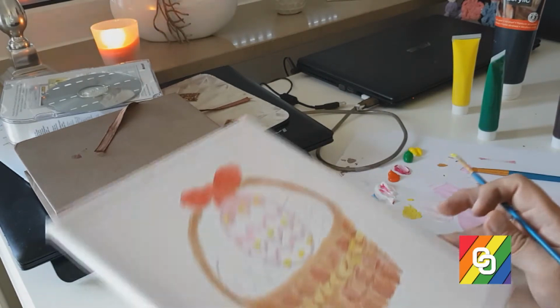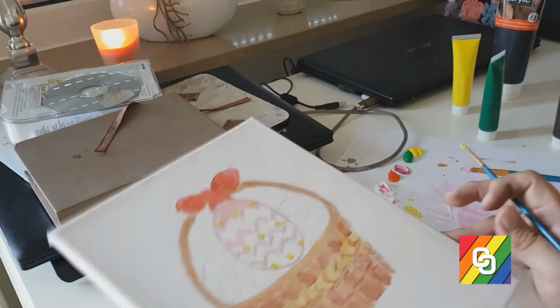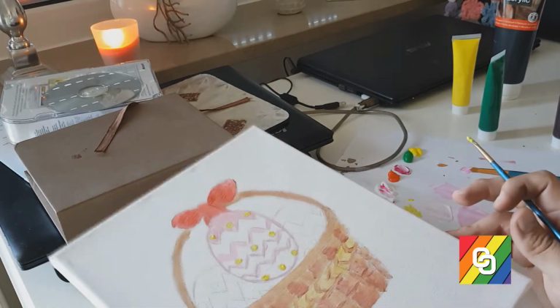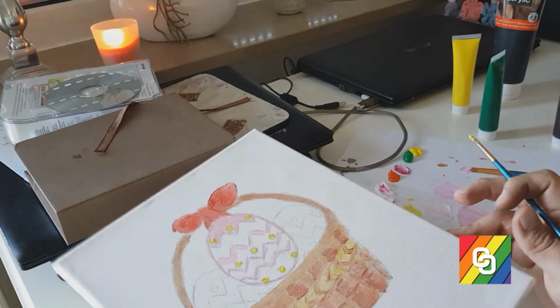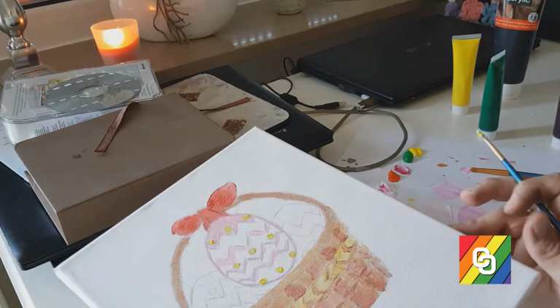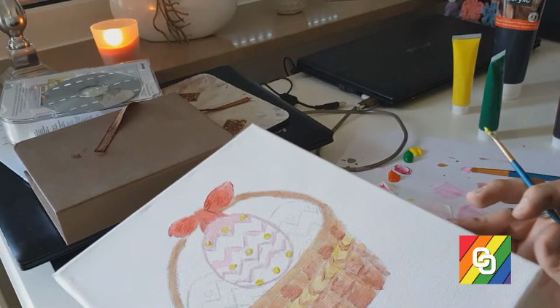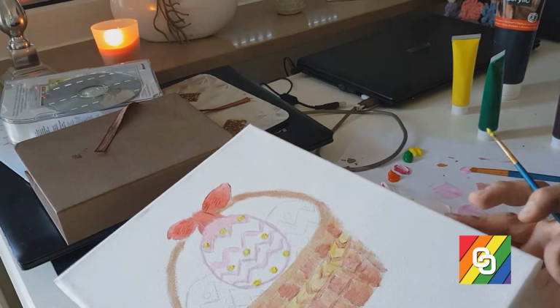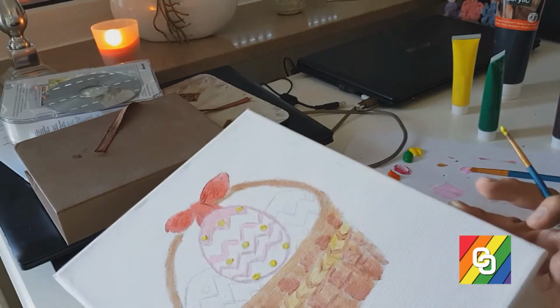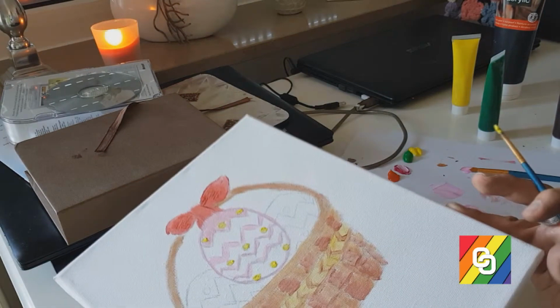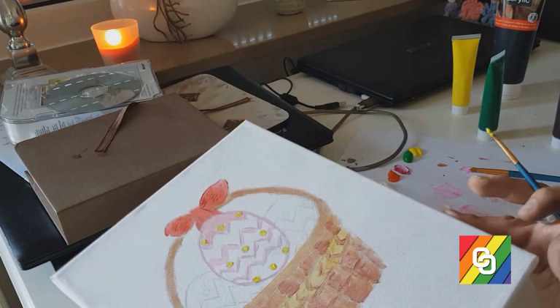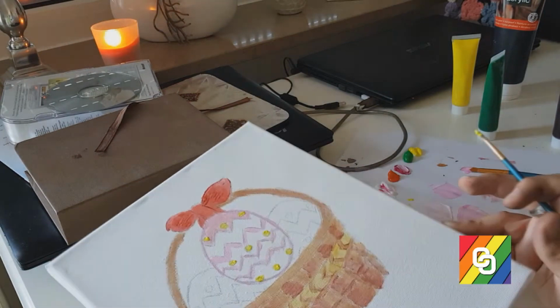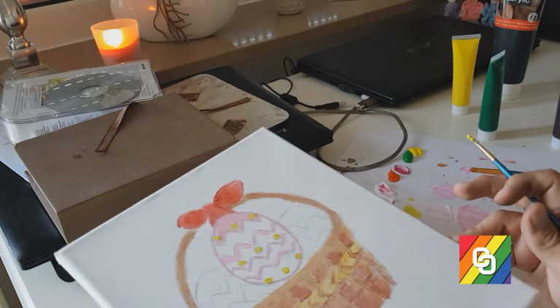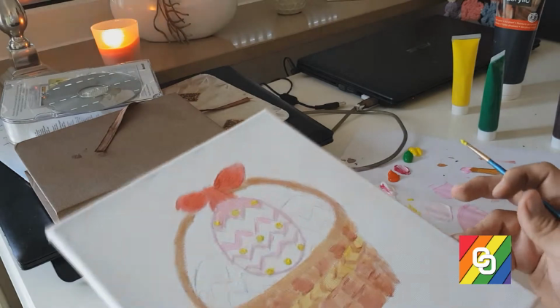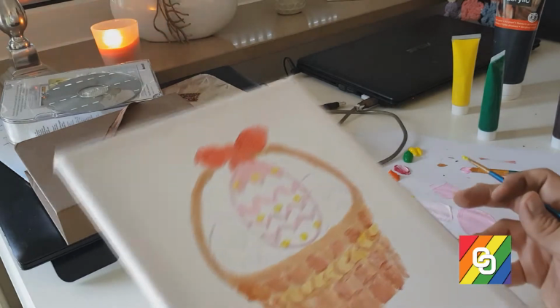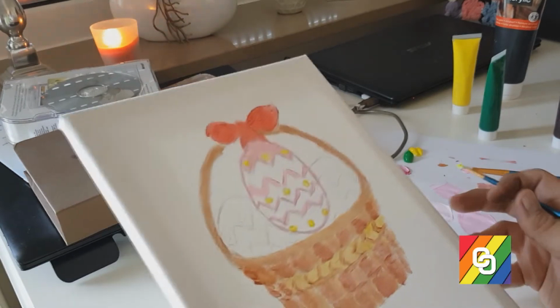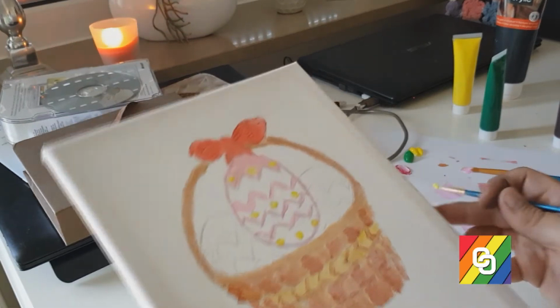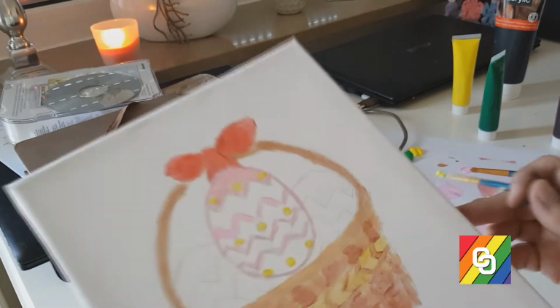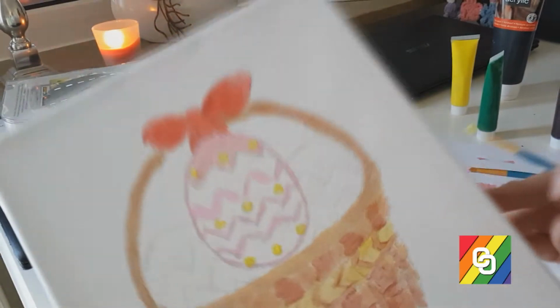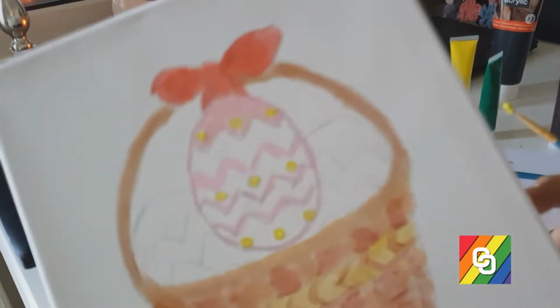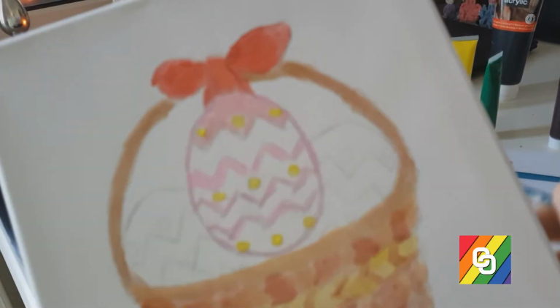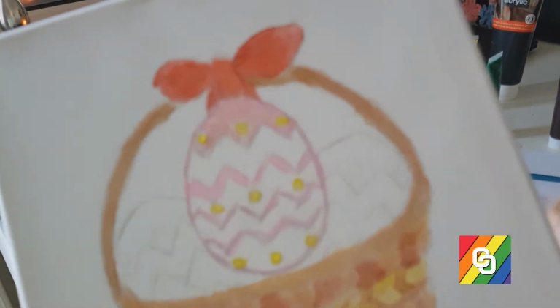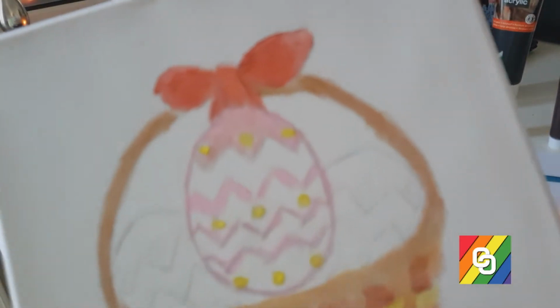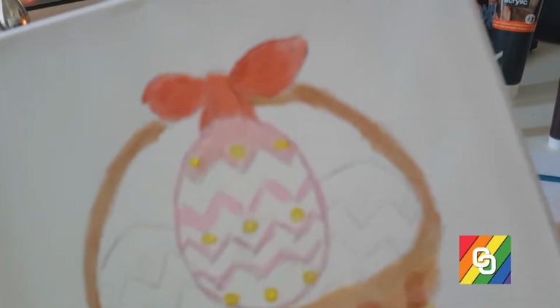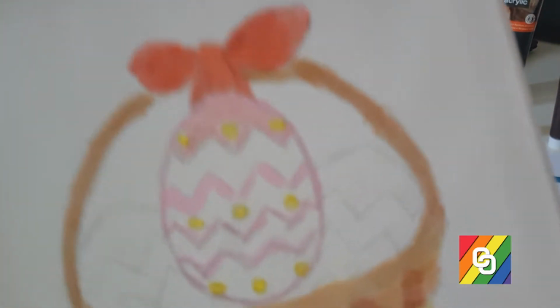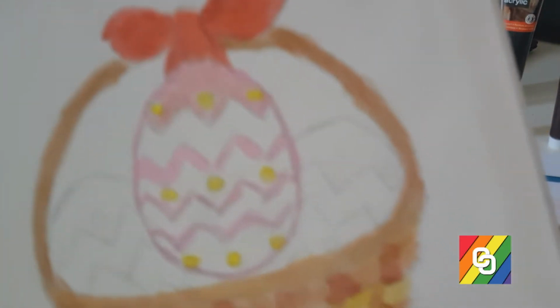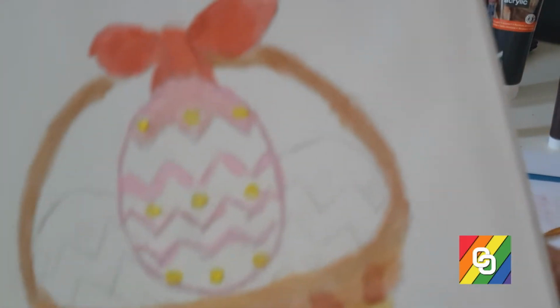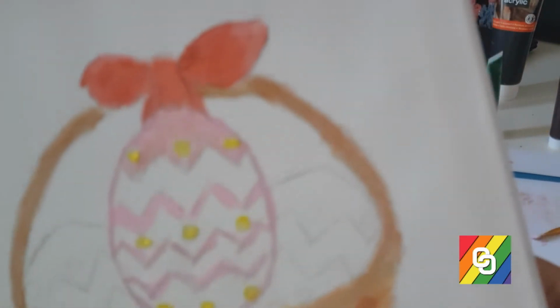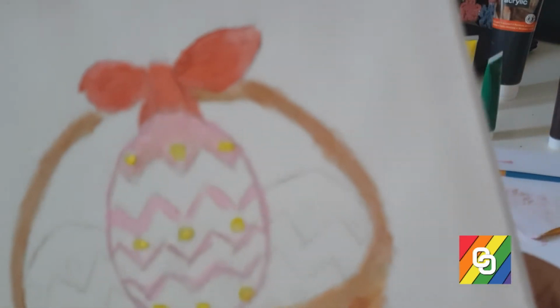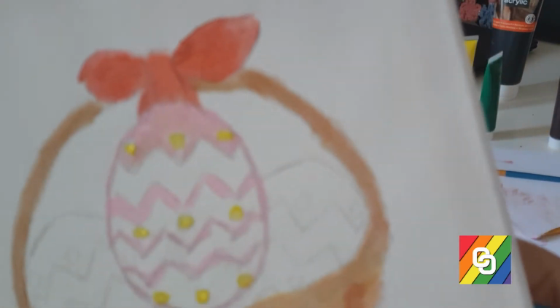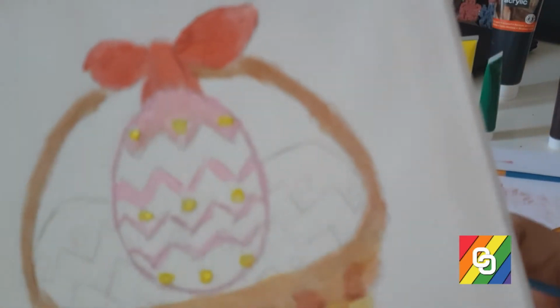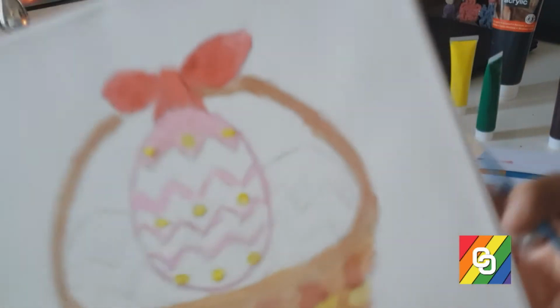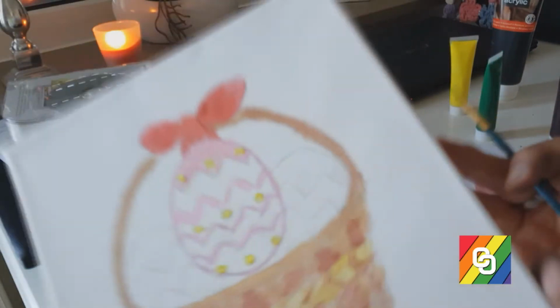We need a little bit — about 5 minutes — to just dry up. But this is how it's looking. It's very good.